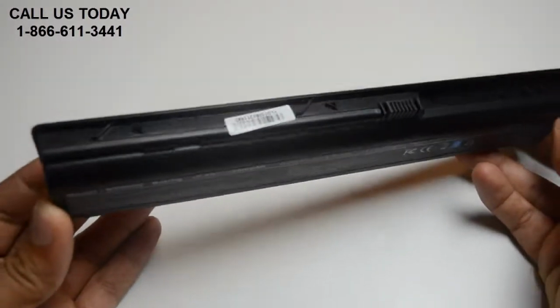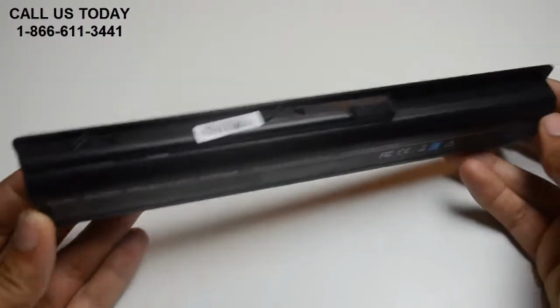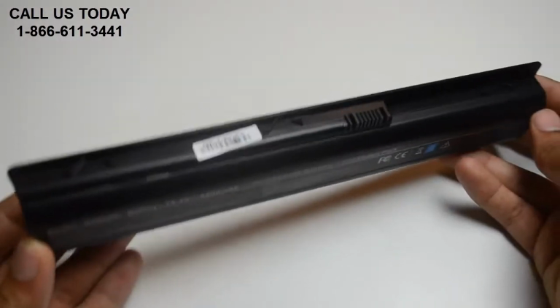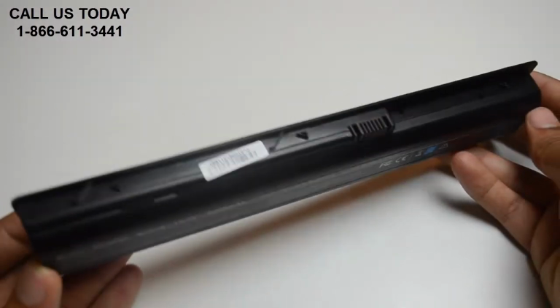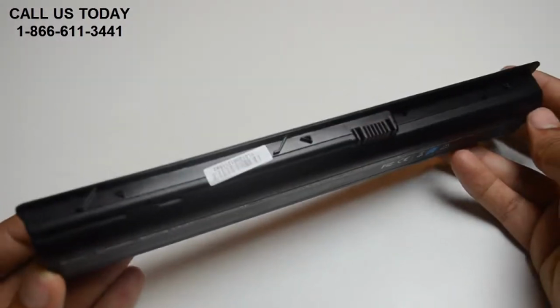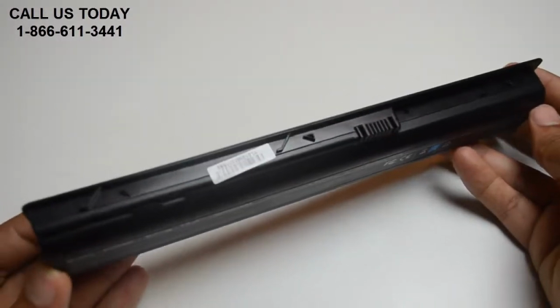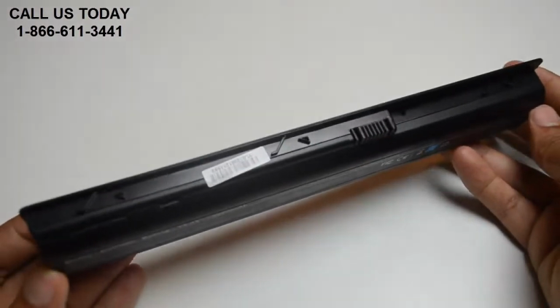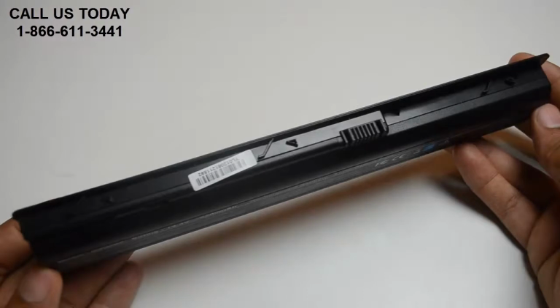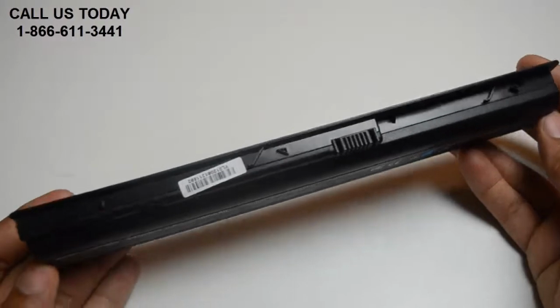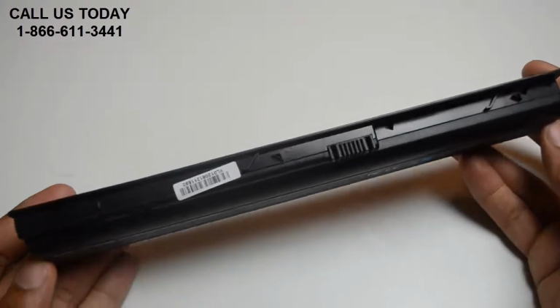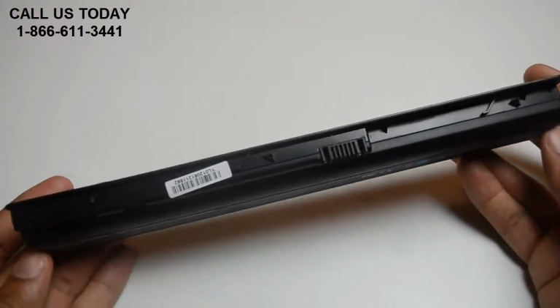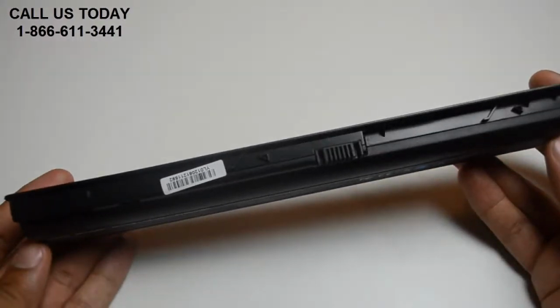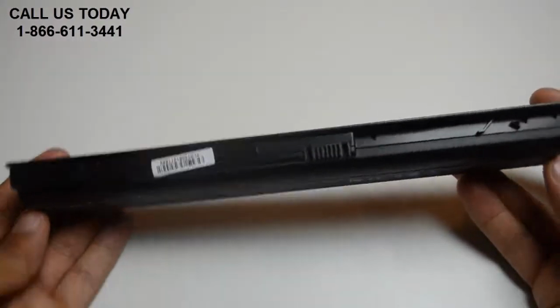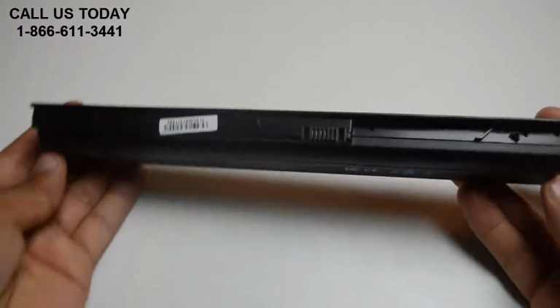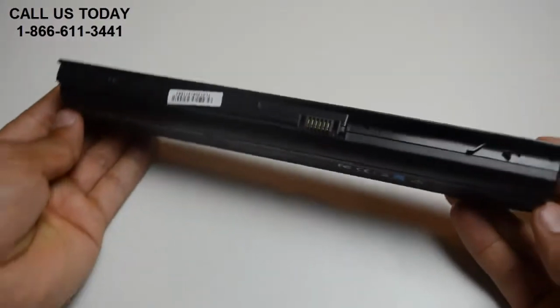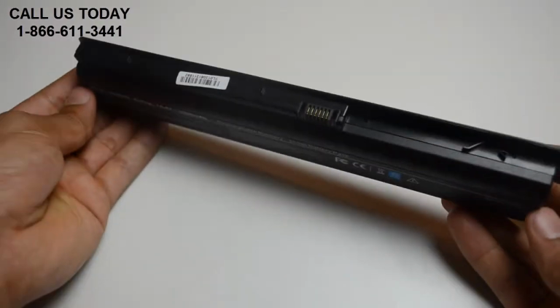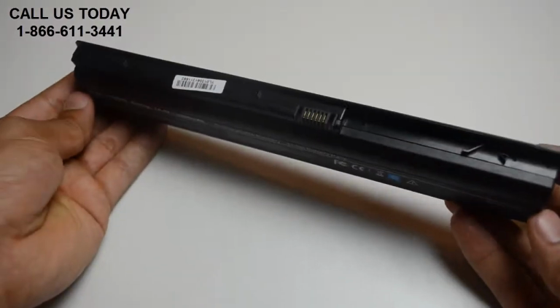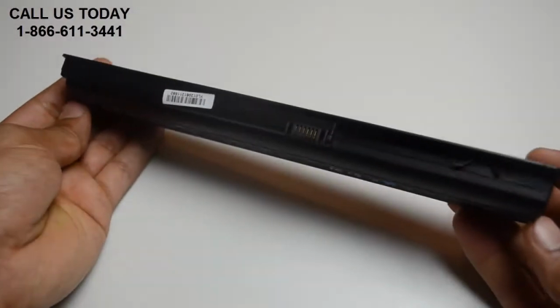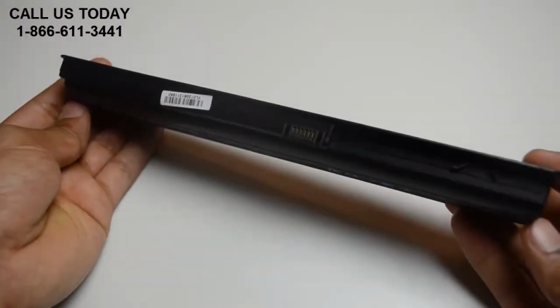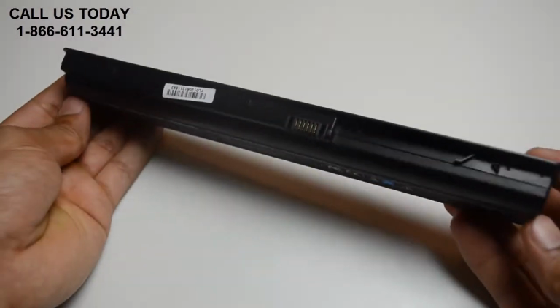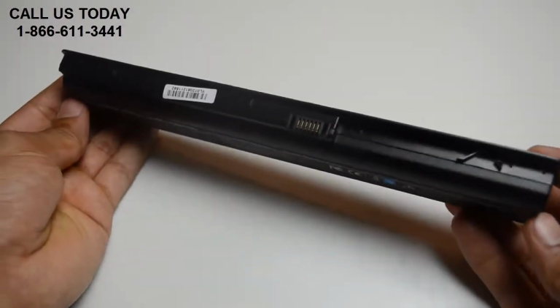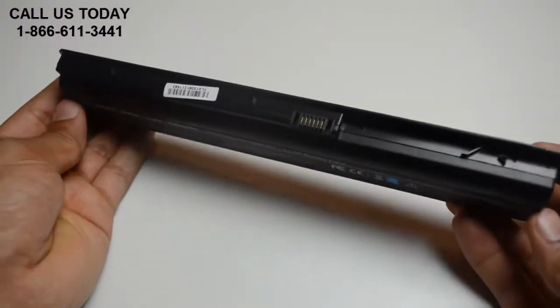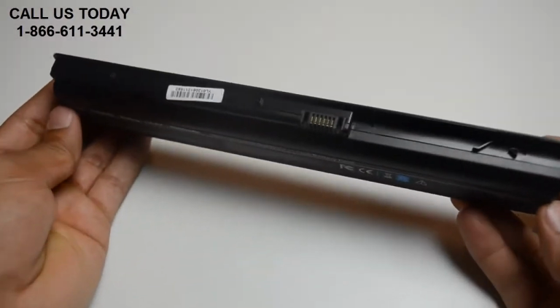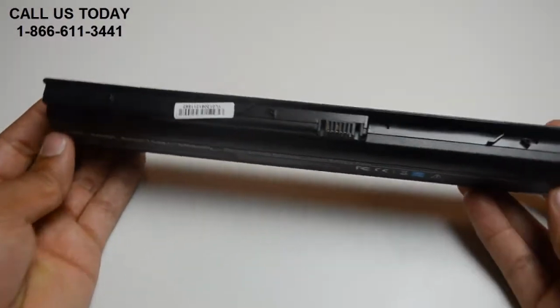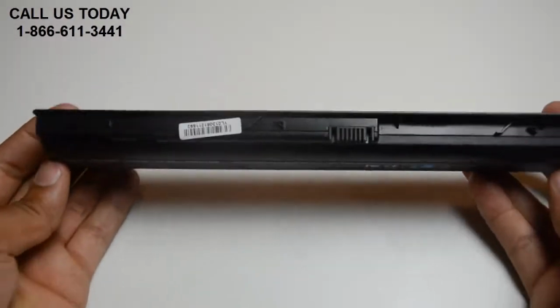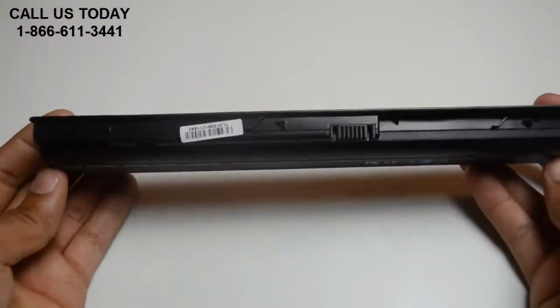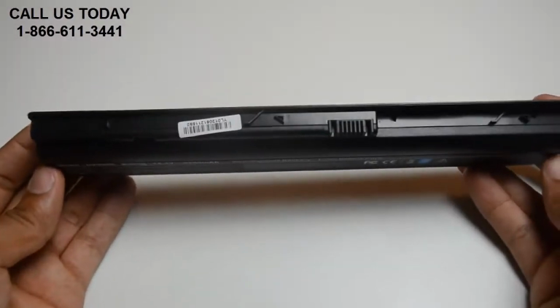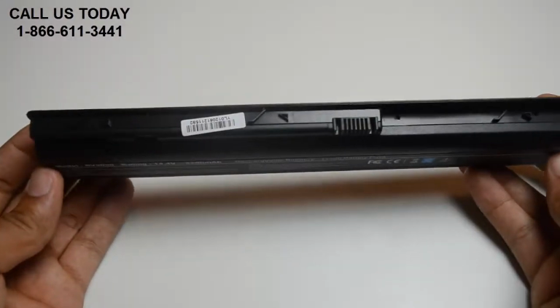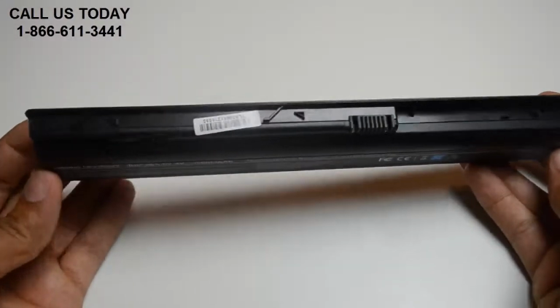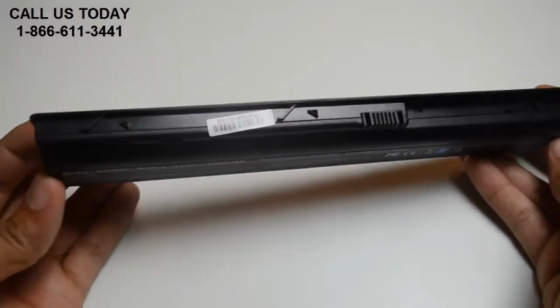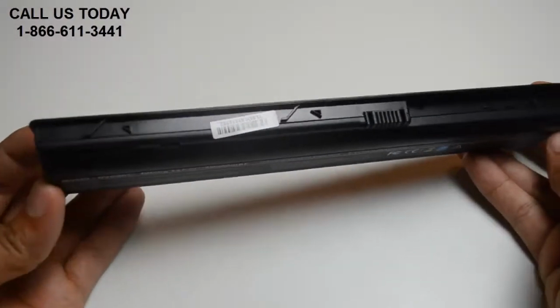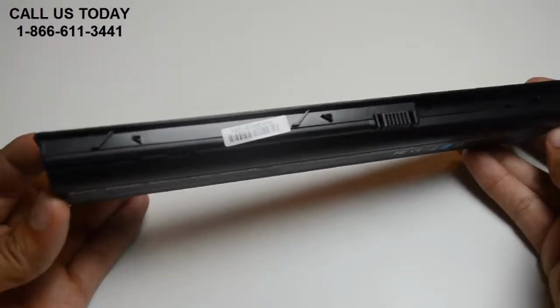All batteries from Laptop Battery Express come with a 30-day money-back guarantee and a full 12-month warranty.